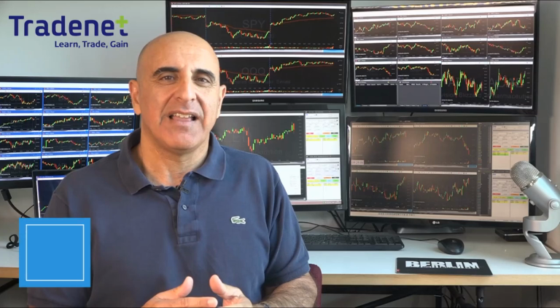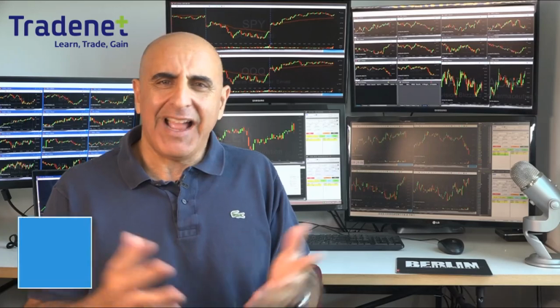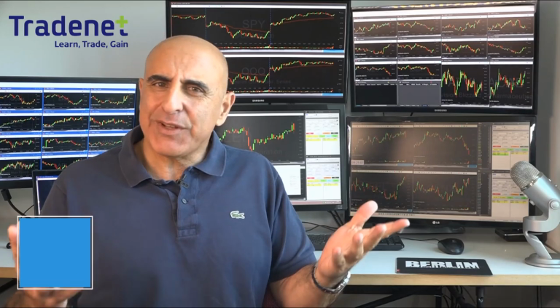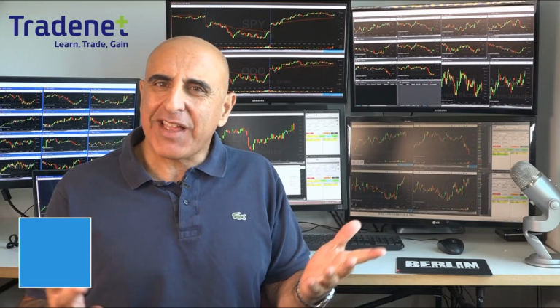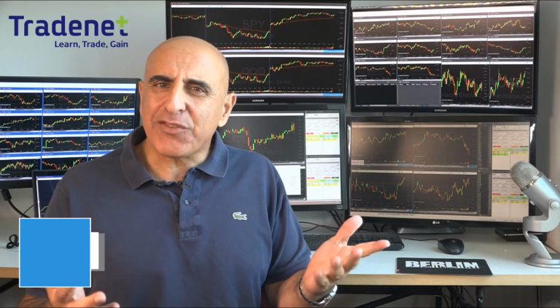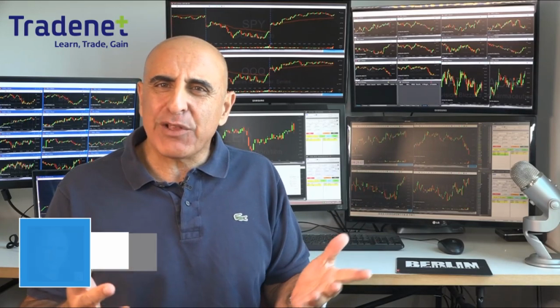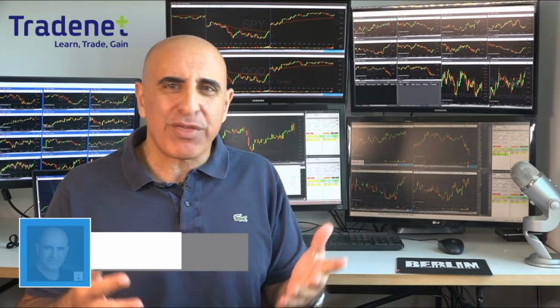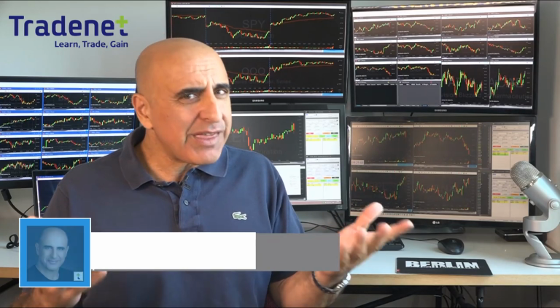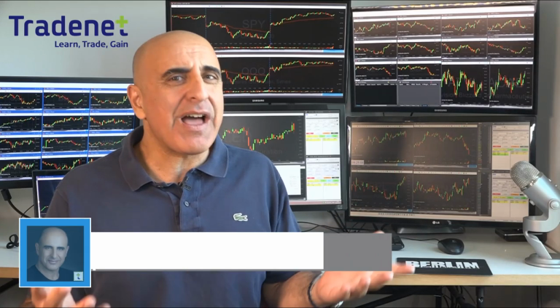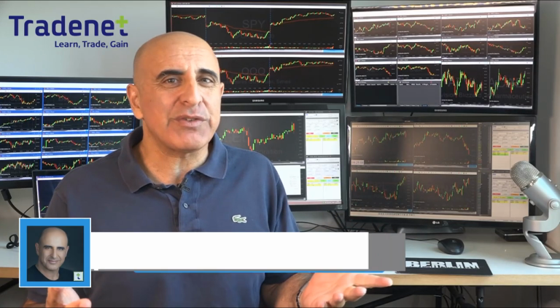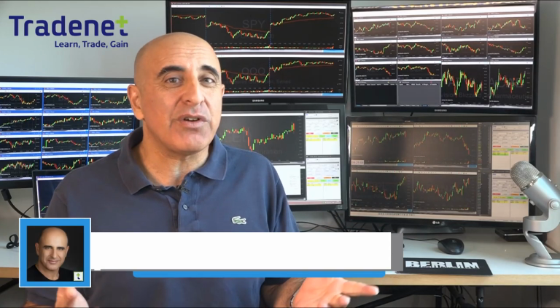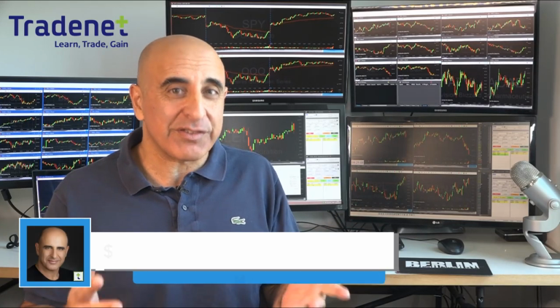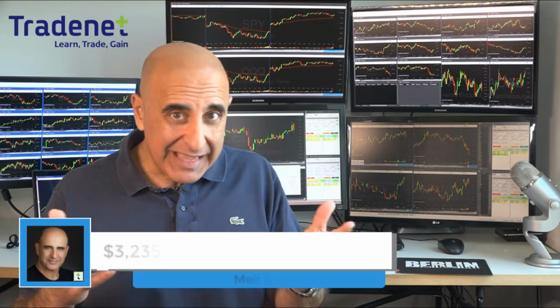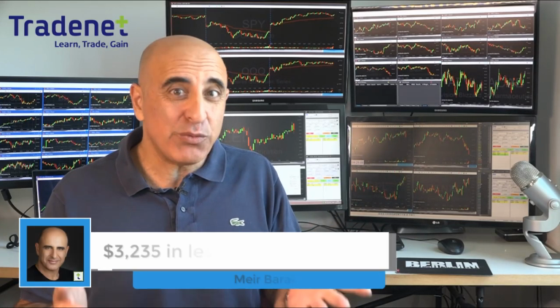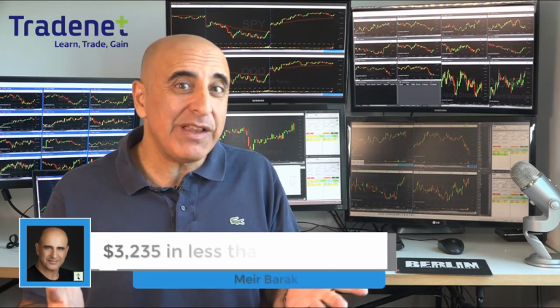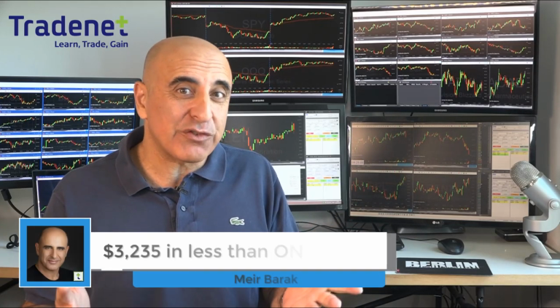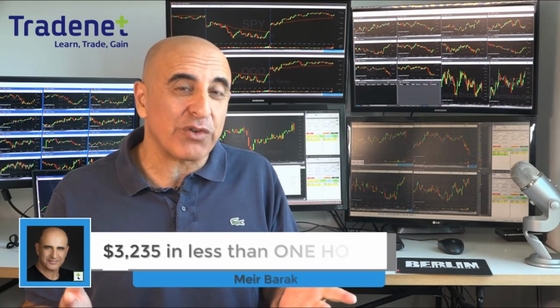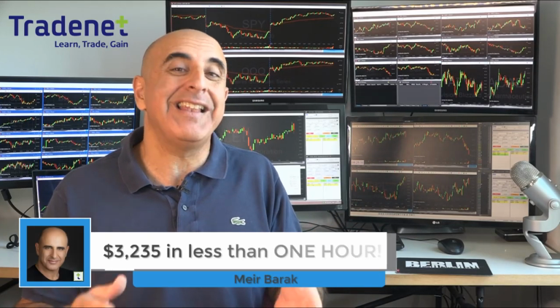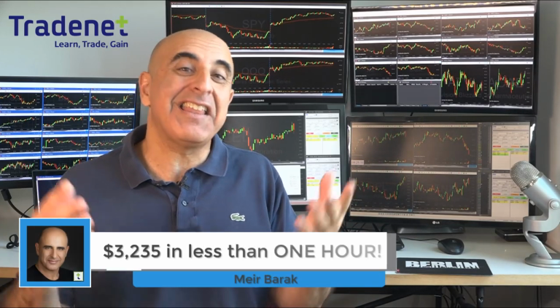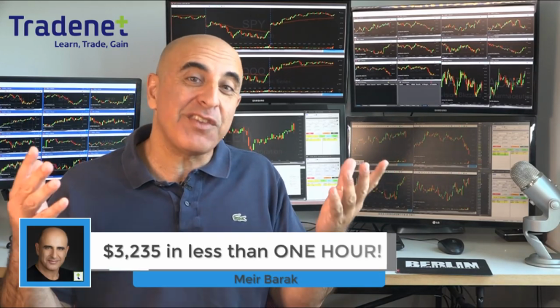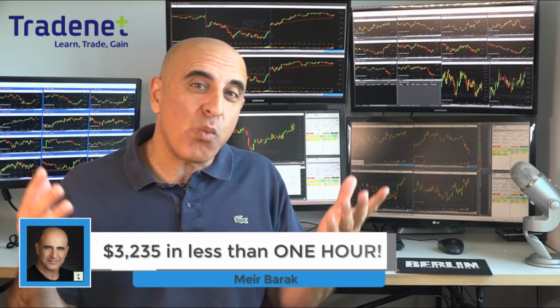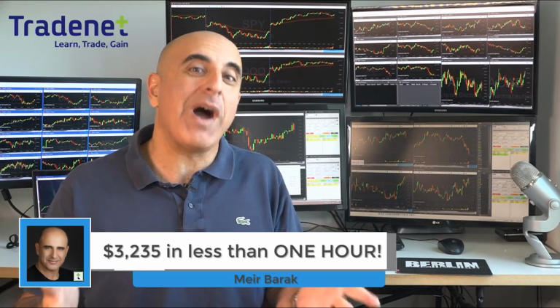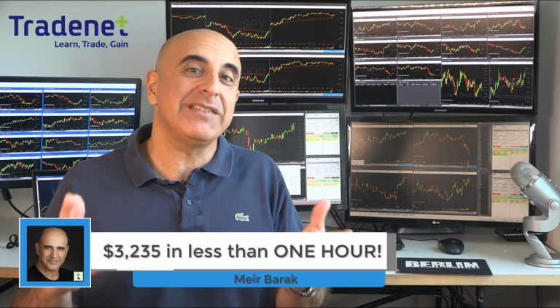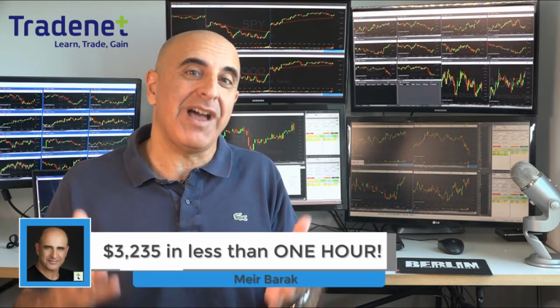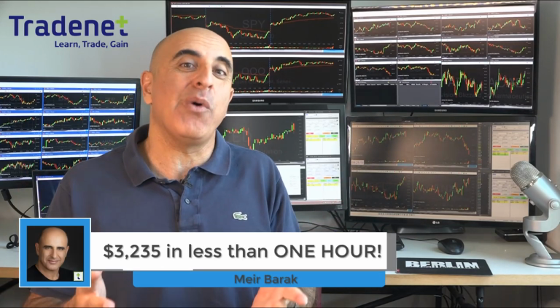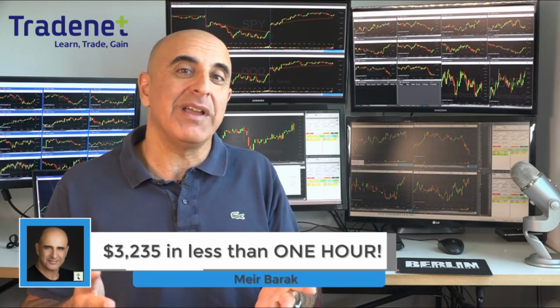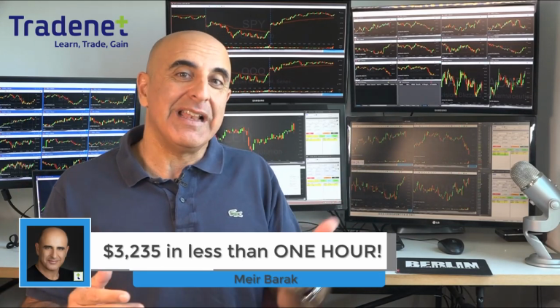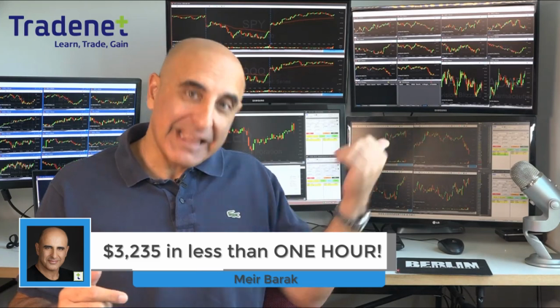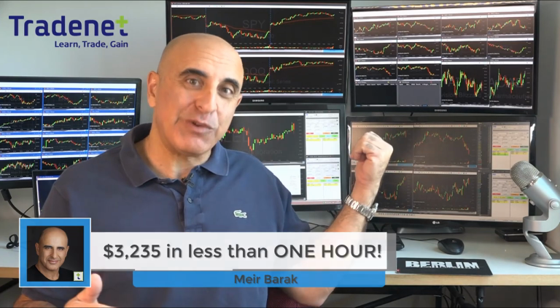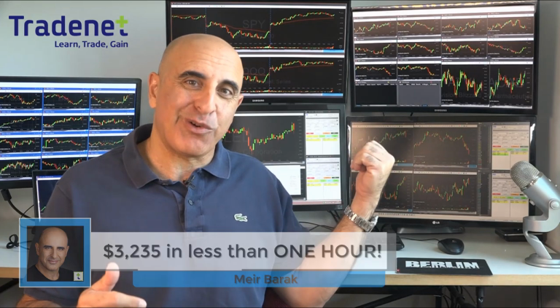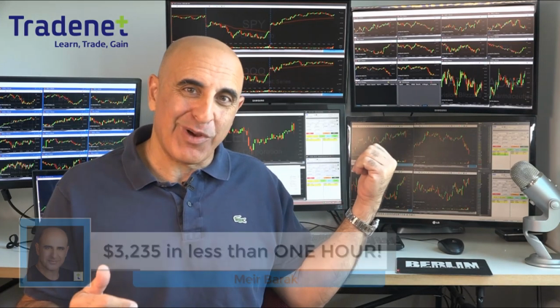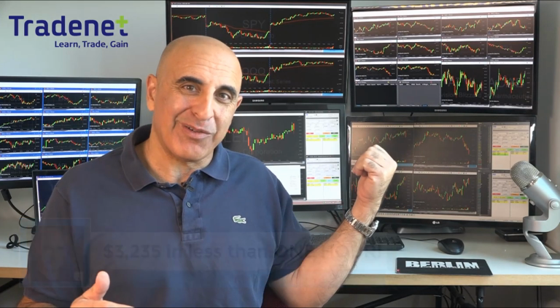Hi traders, I just made over $3,000 day trading stocks in less than one hour. Let me show you how.